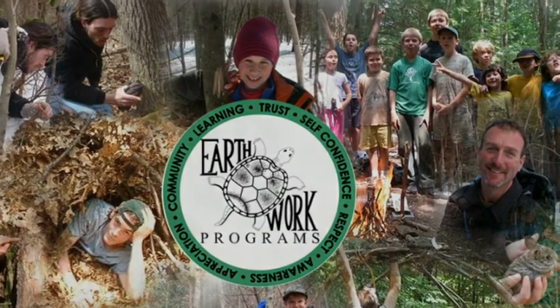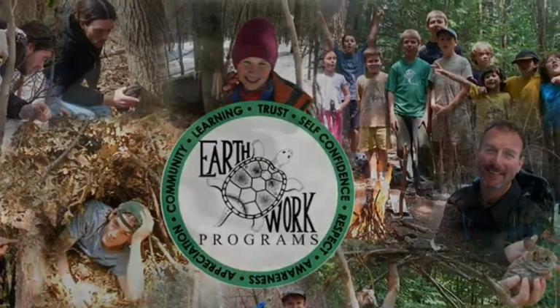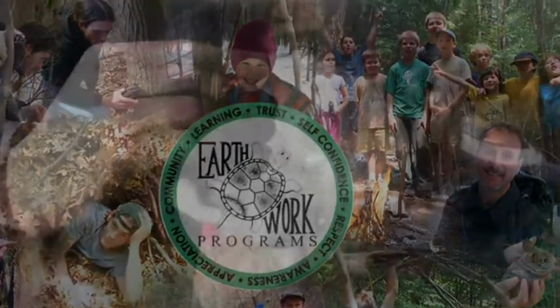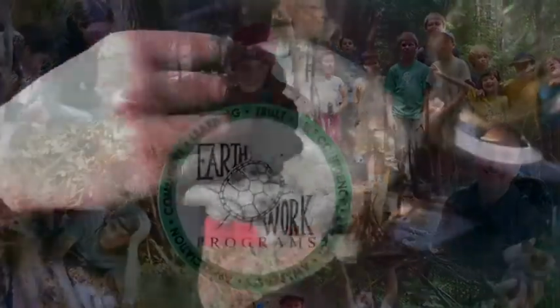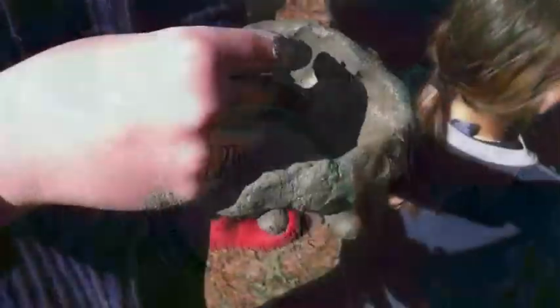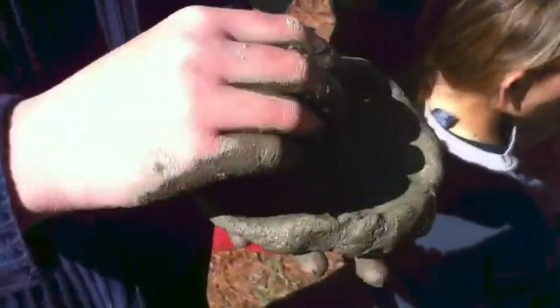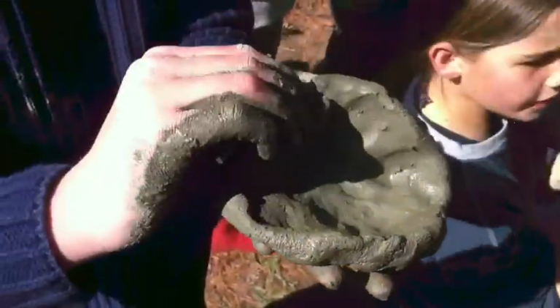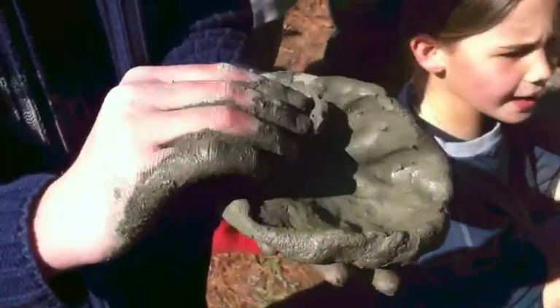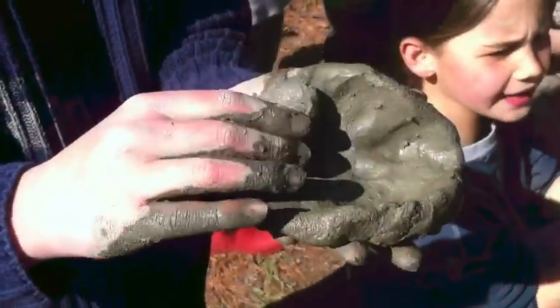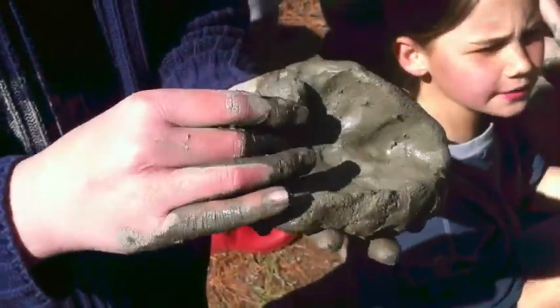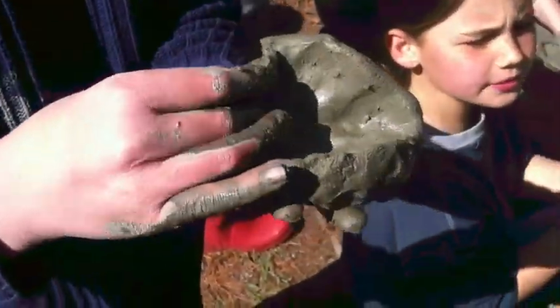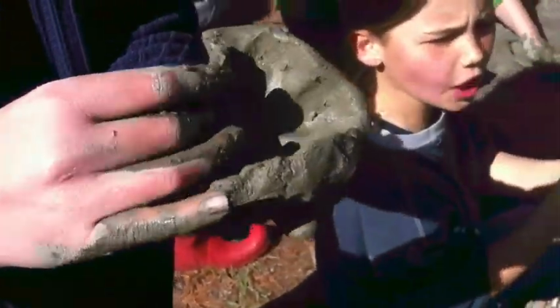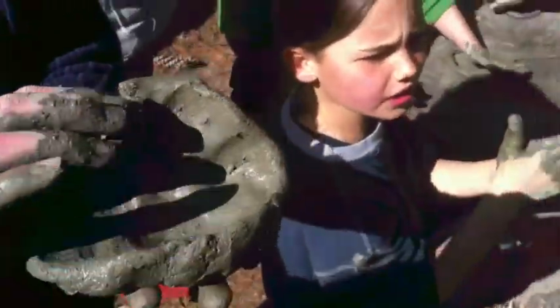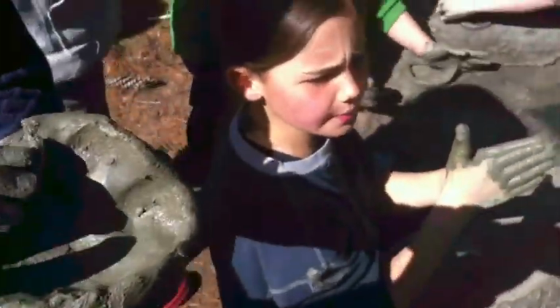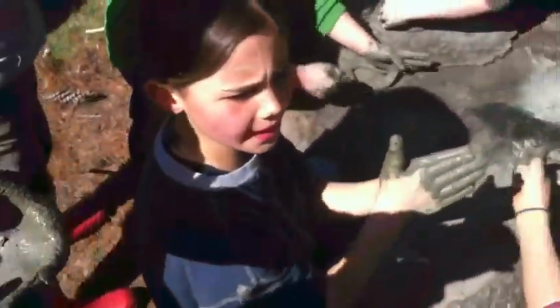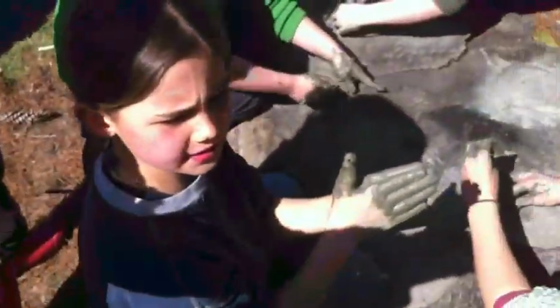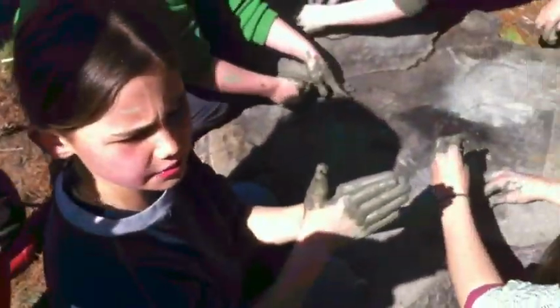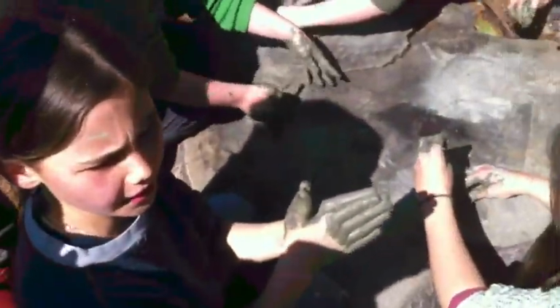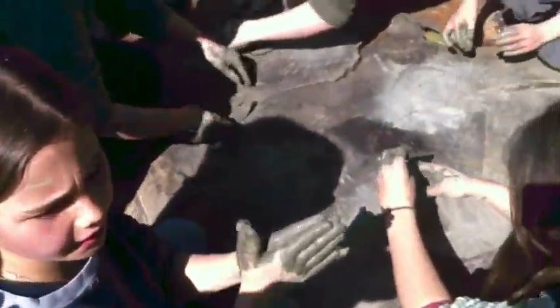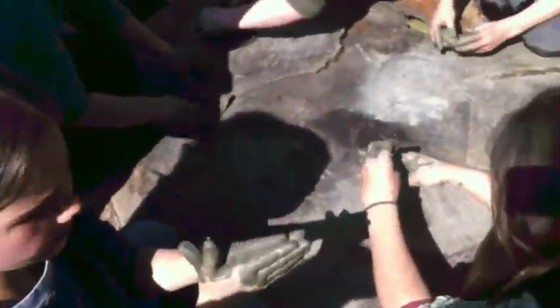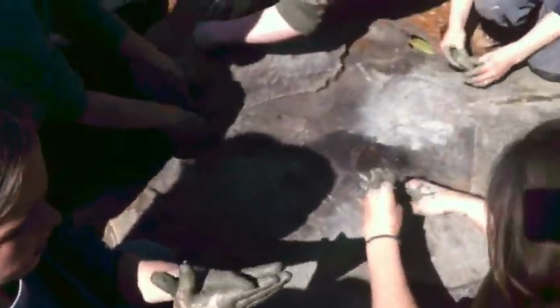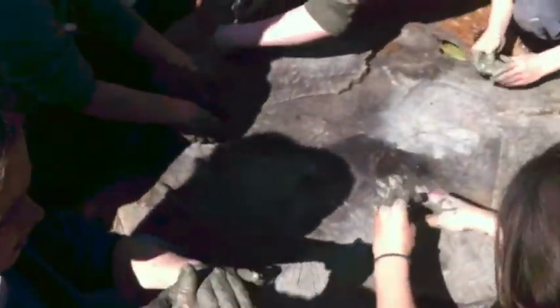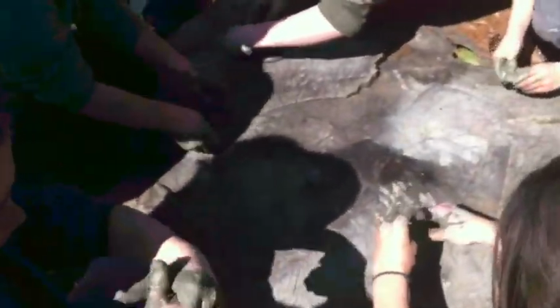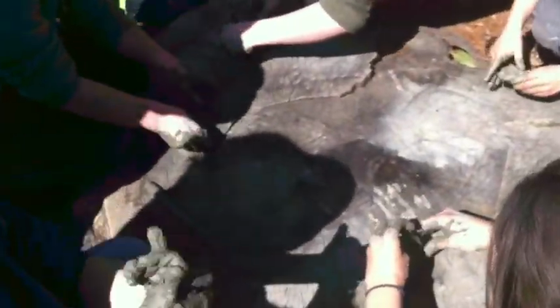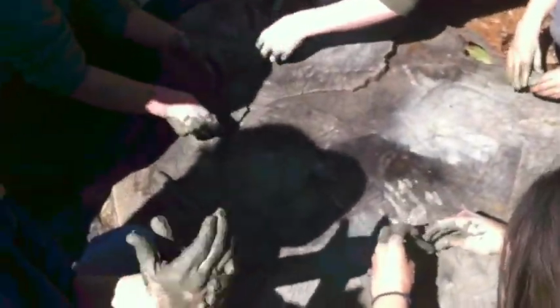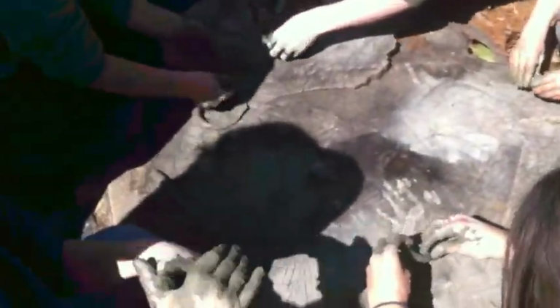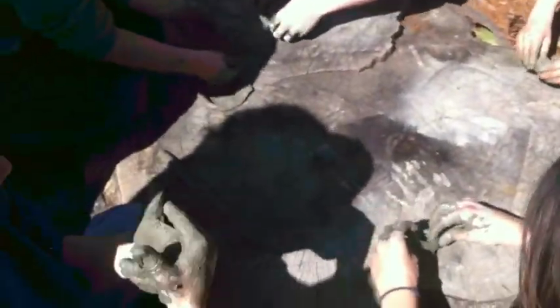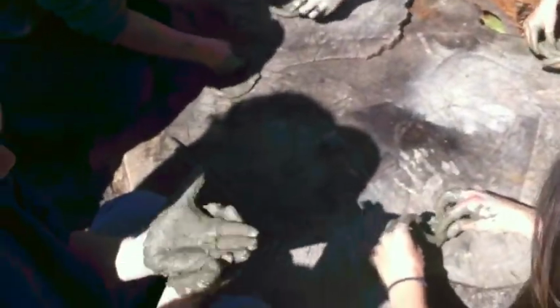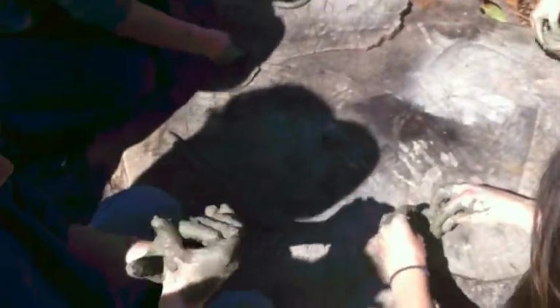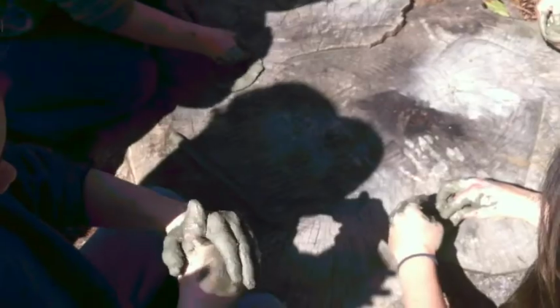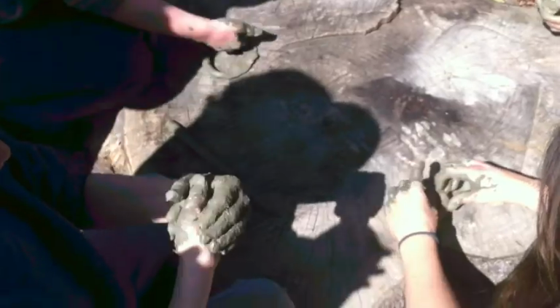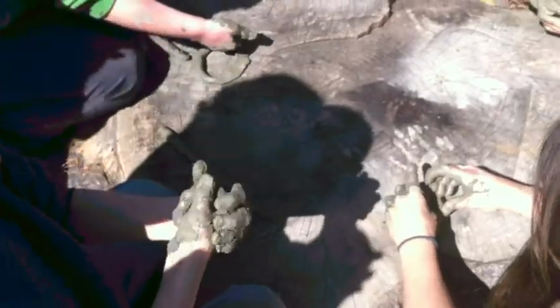There you go. Whoa, look at my hands! I'm so keeping my hands this way. And look at the awesome river clay, huh?